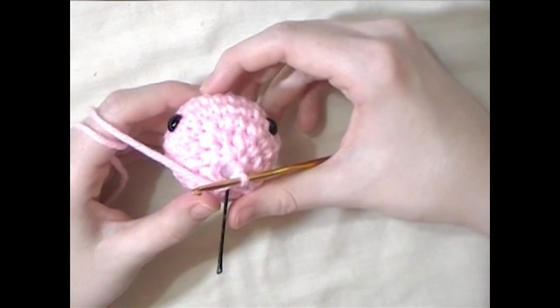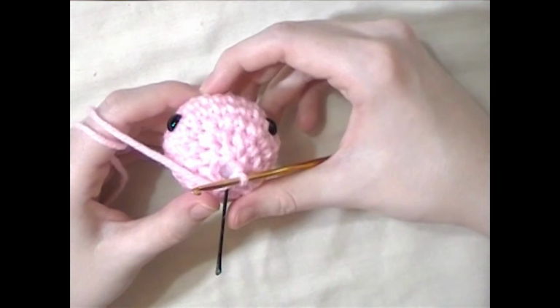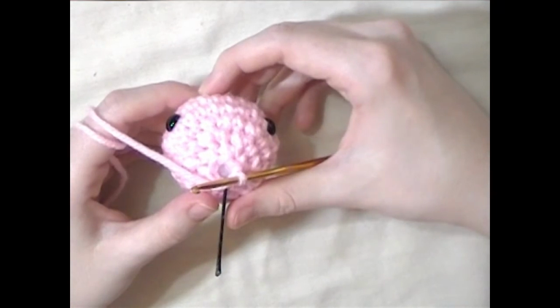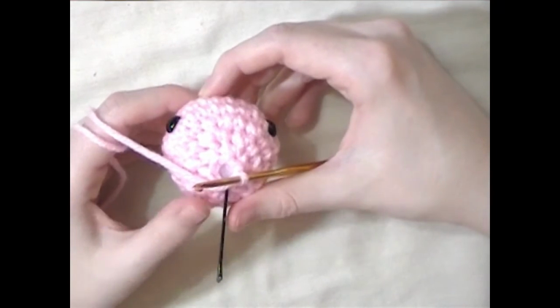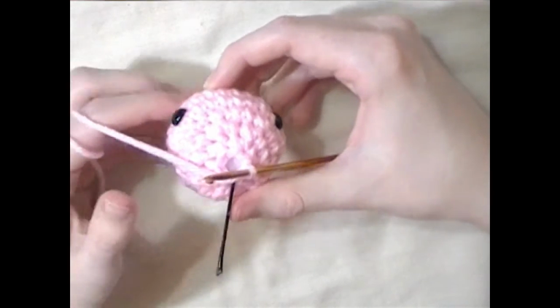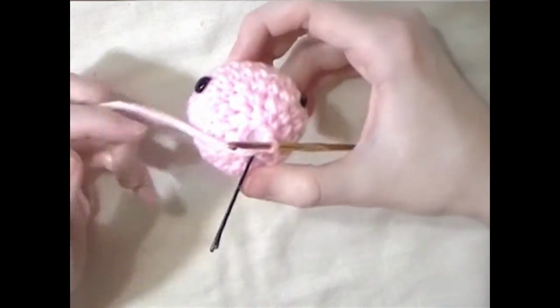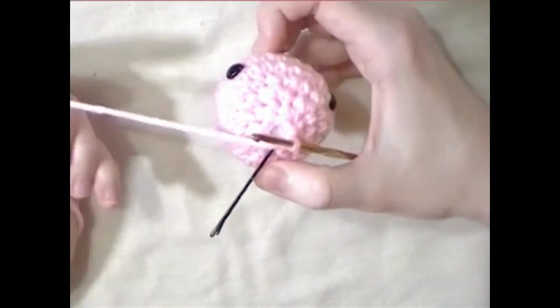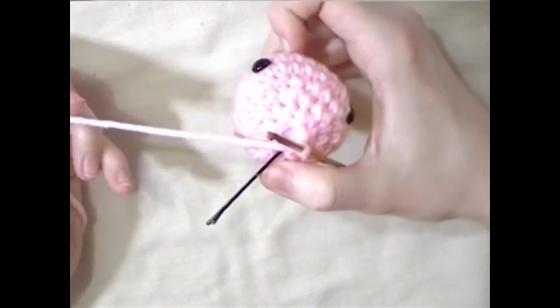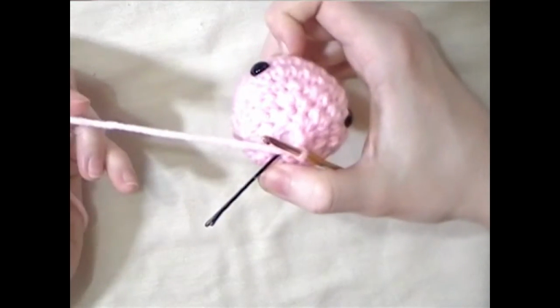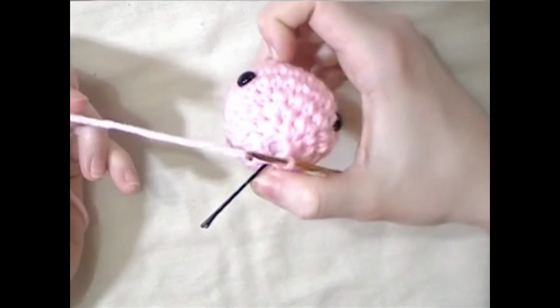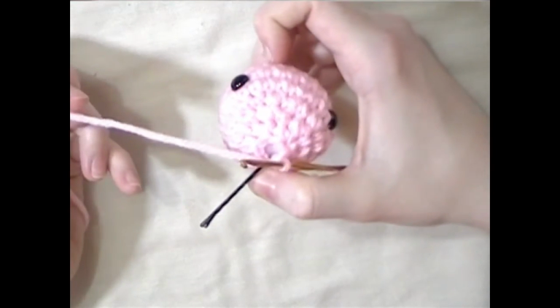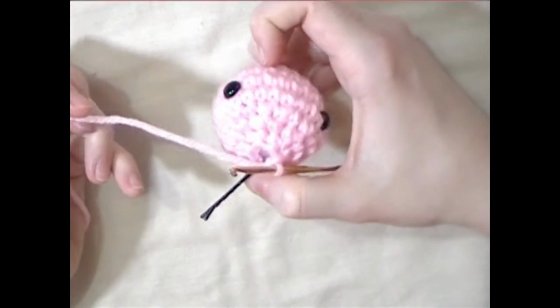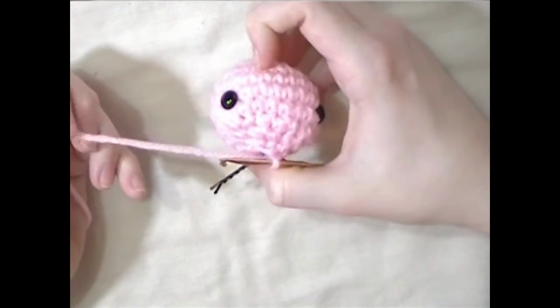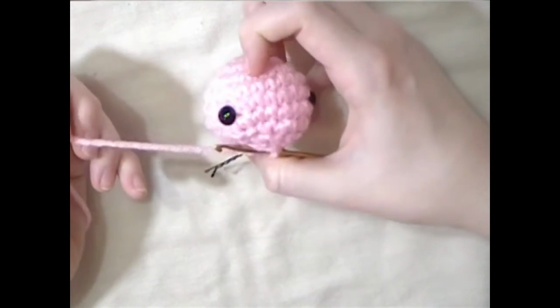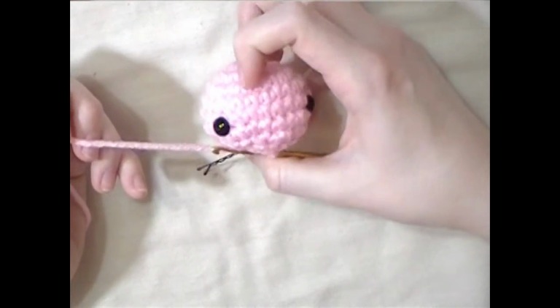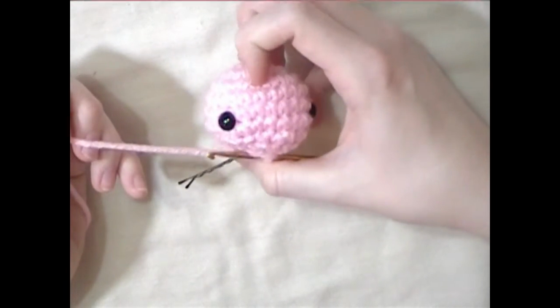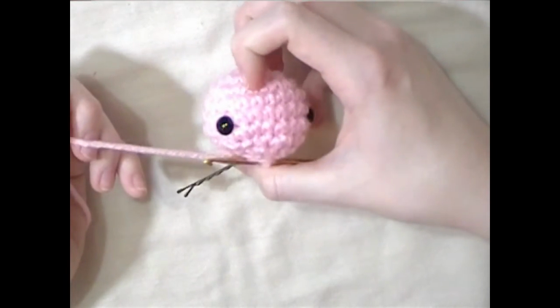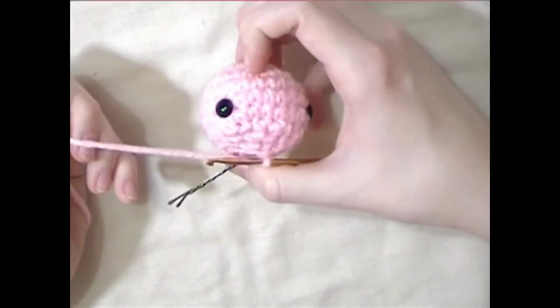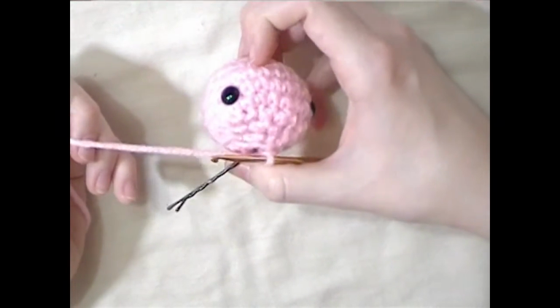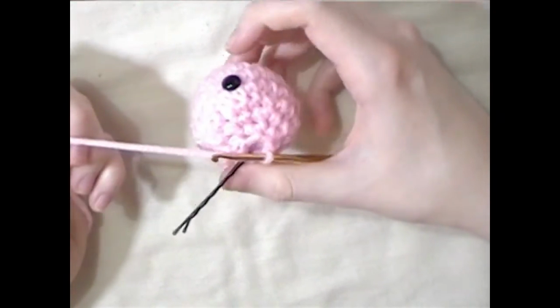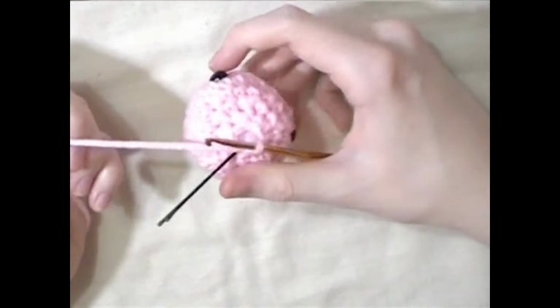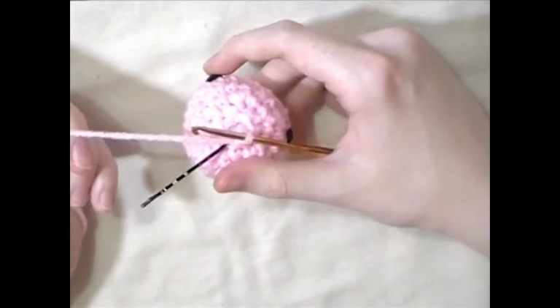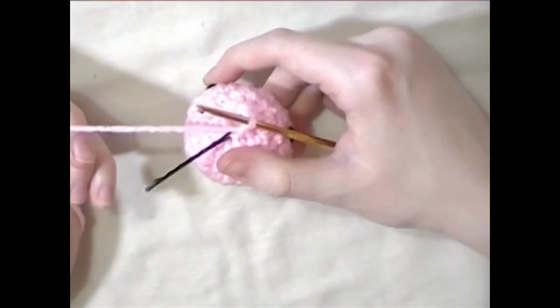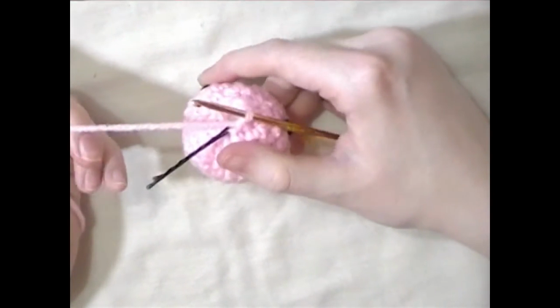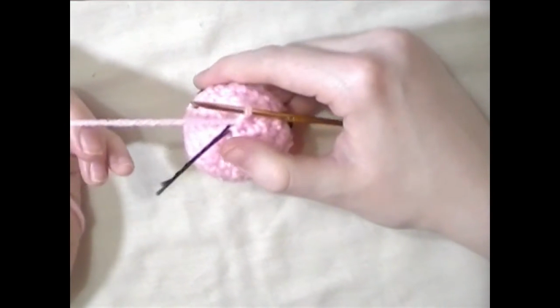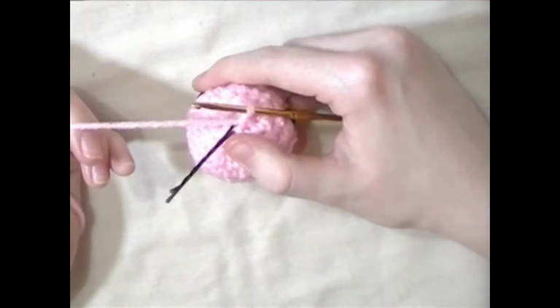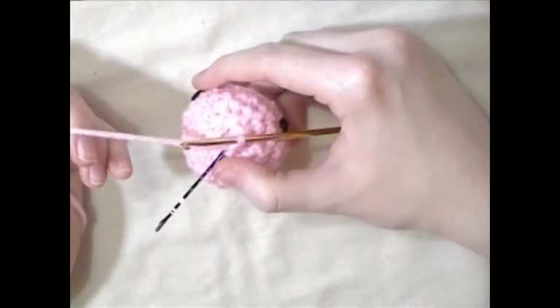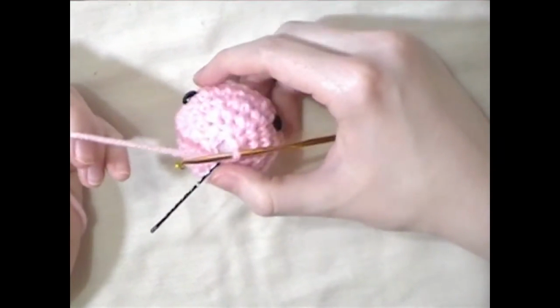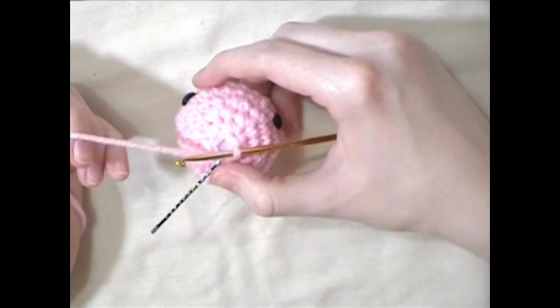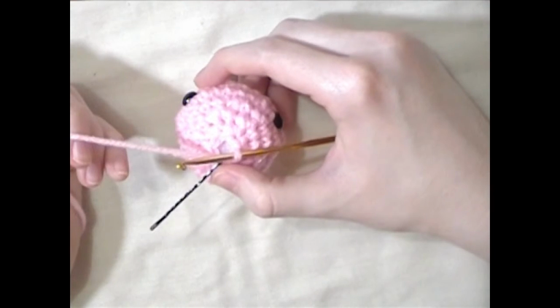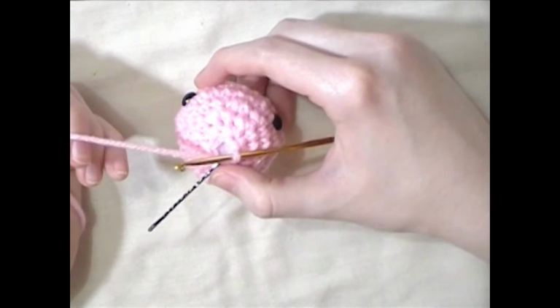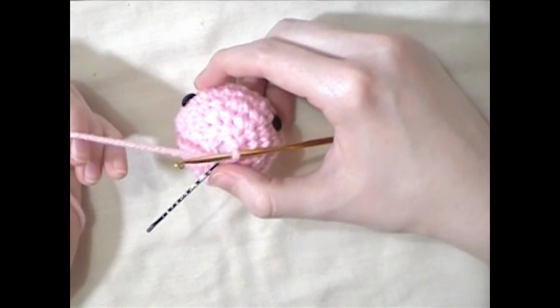Lastly, leave a long tail of yarn to sew the head to the body, and then you're going to sew up the hole on the bottom of the head.